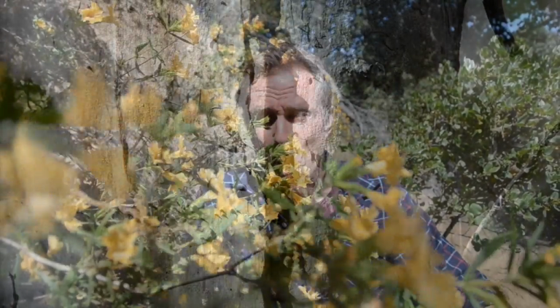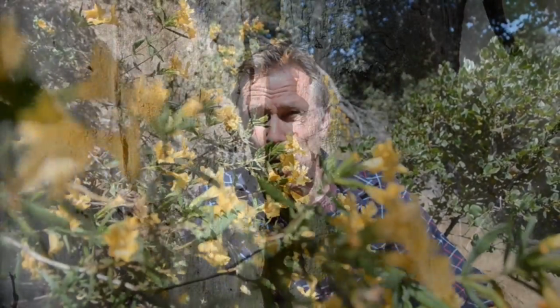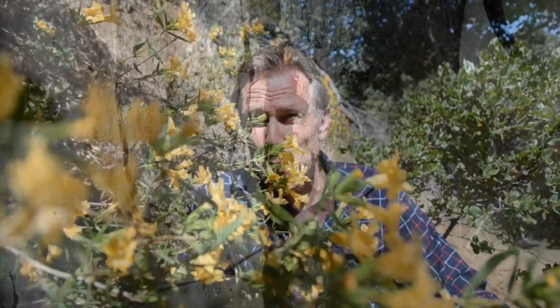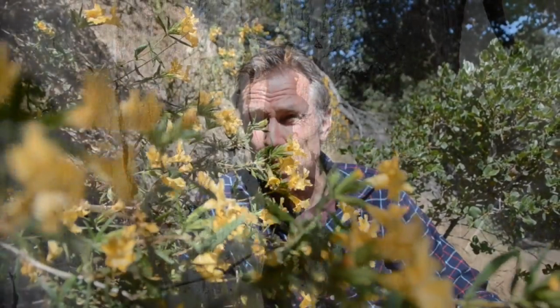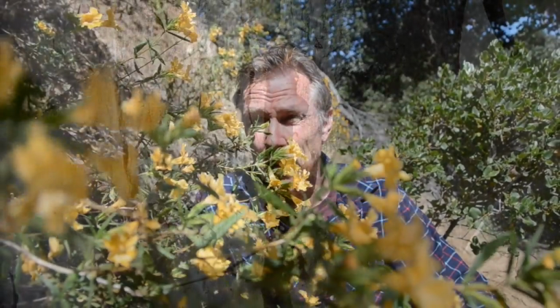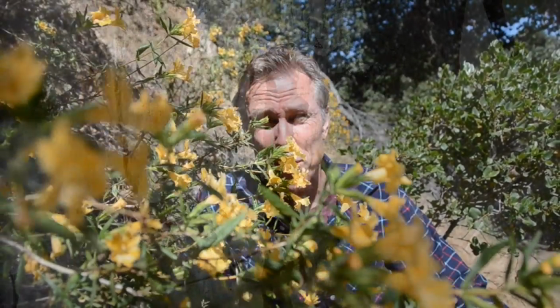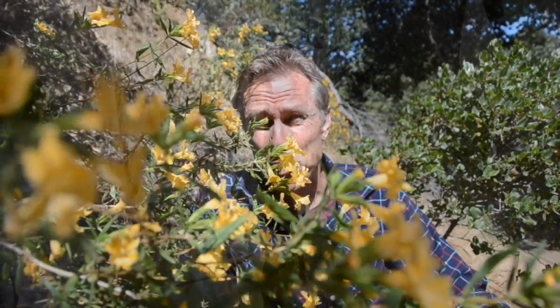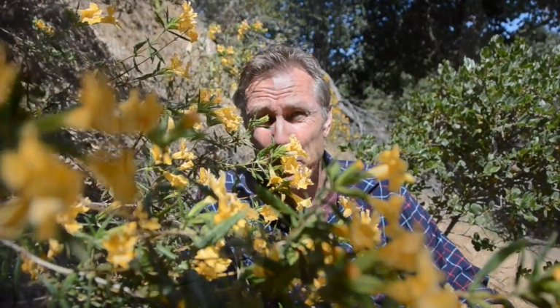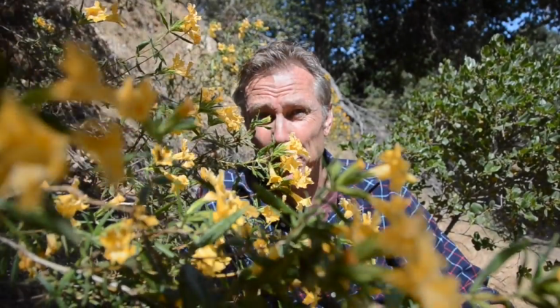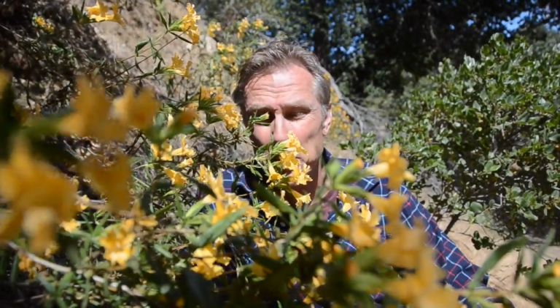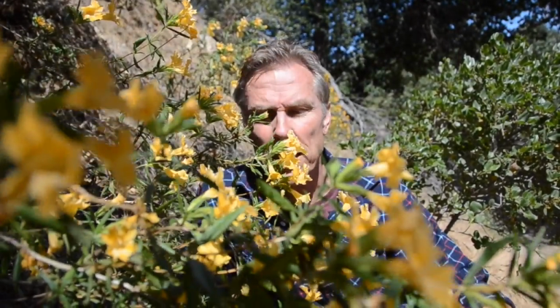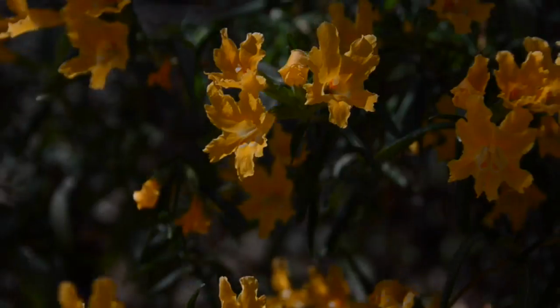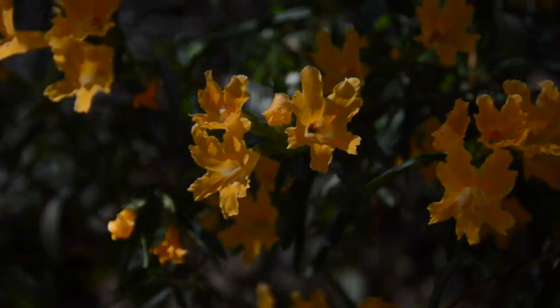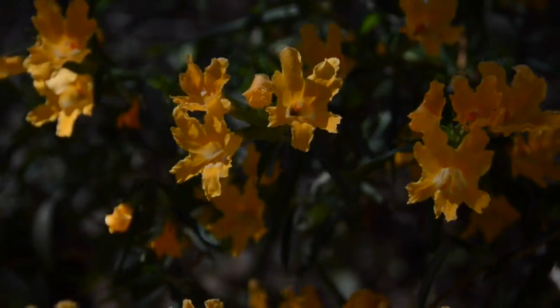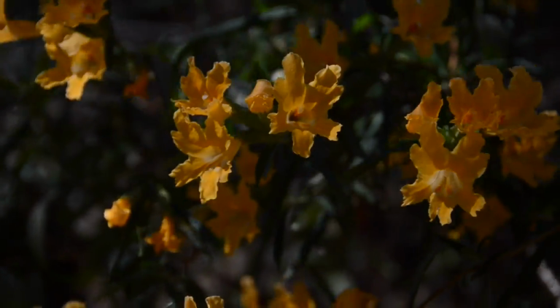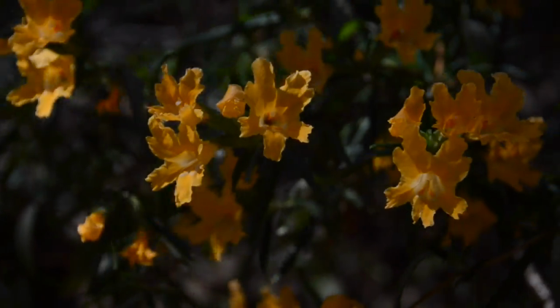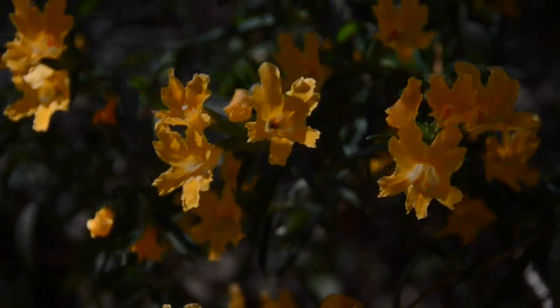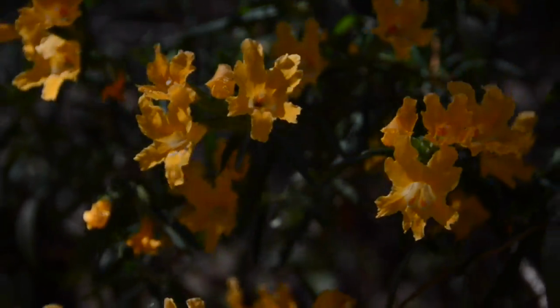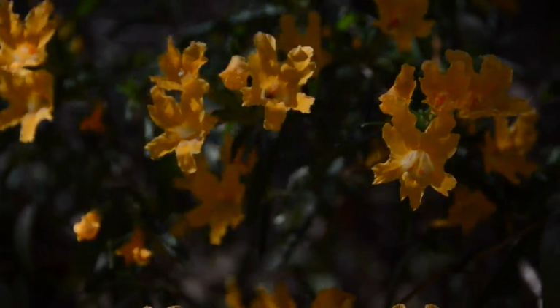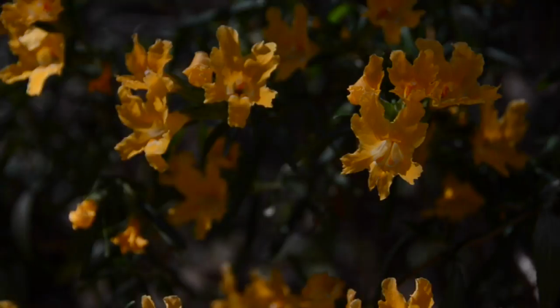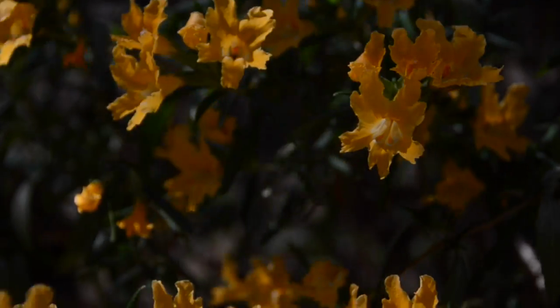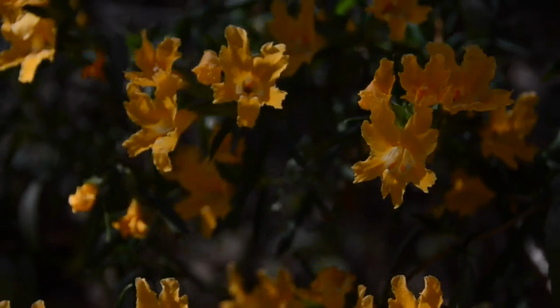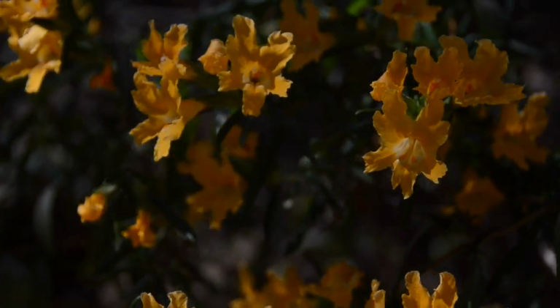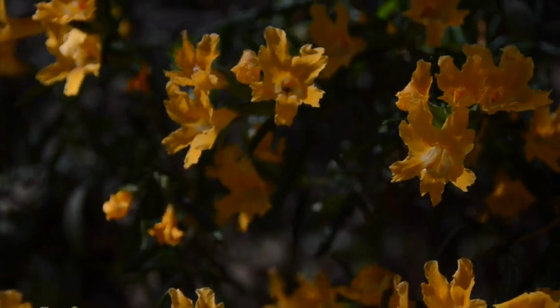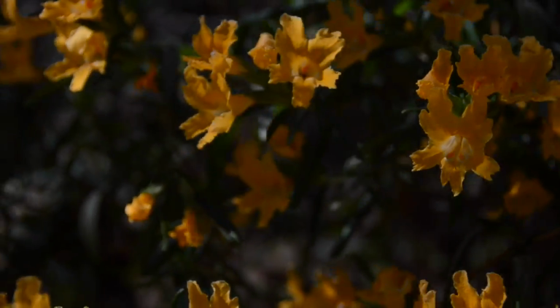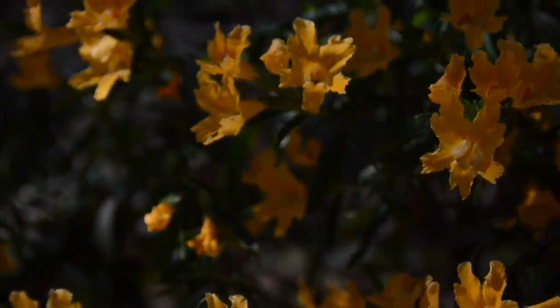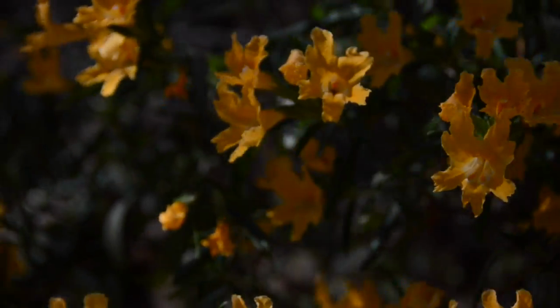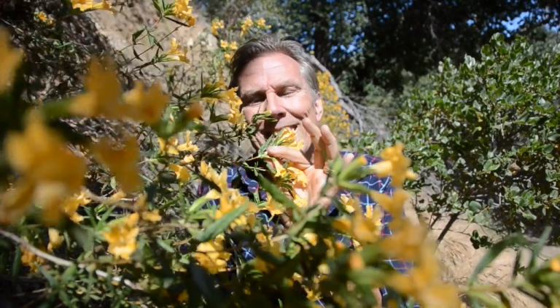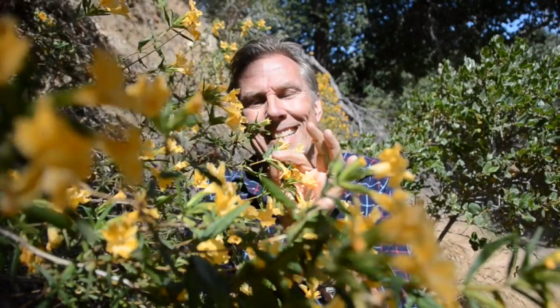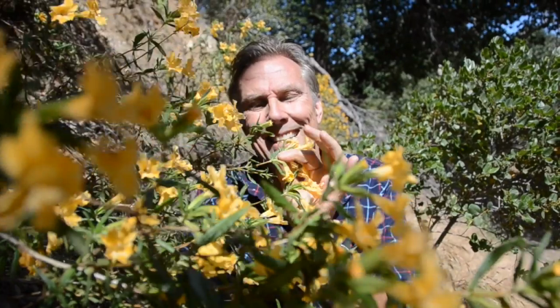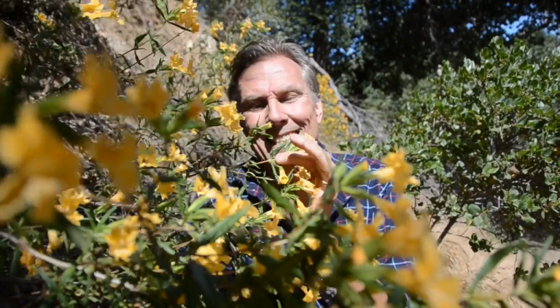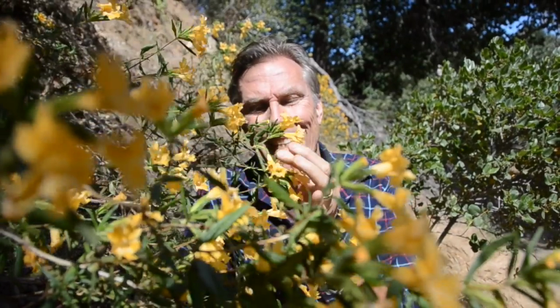One of the prettiest flowers in the chaparral in the spring is monkey flower. It's called sticky monkey flower because if you put your fingers on it, it sticks.